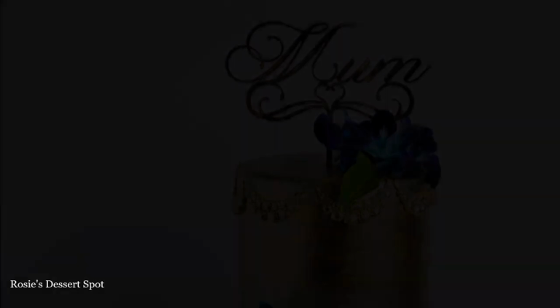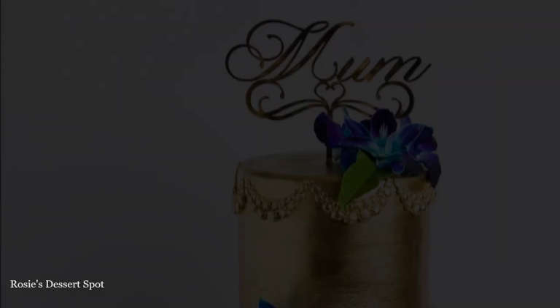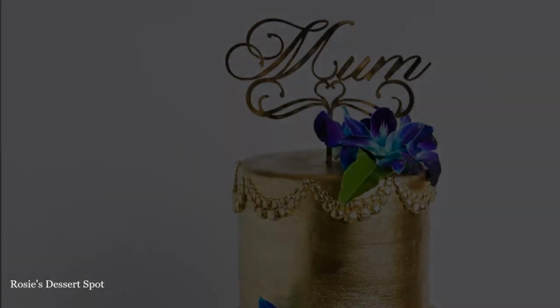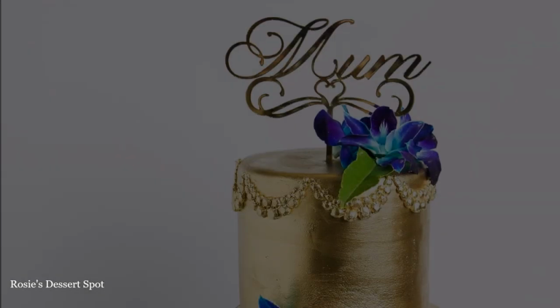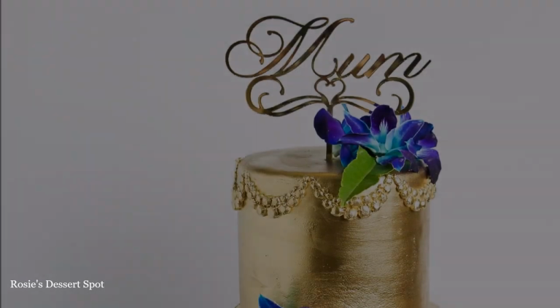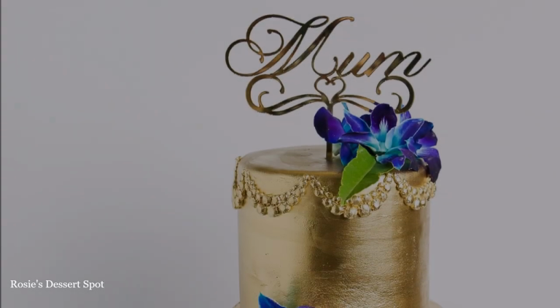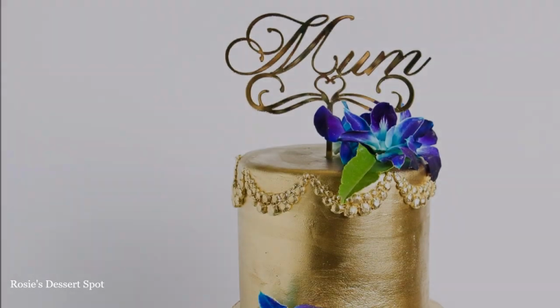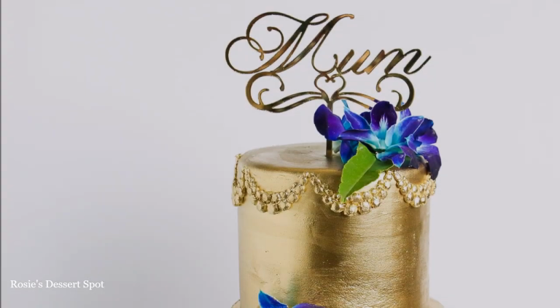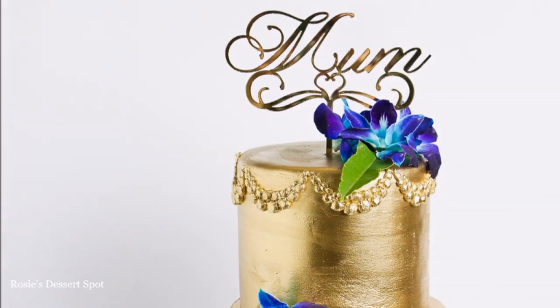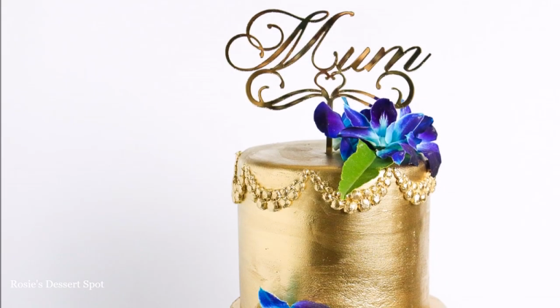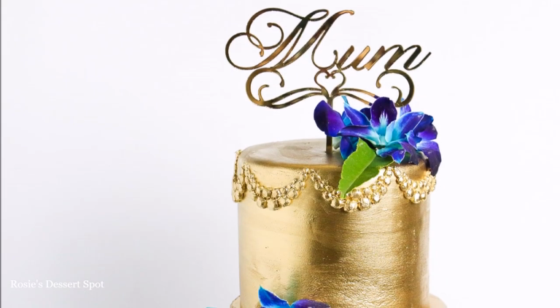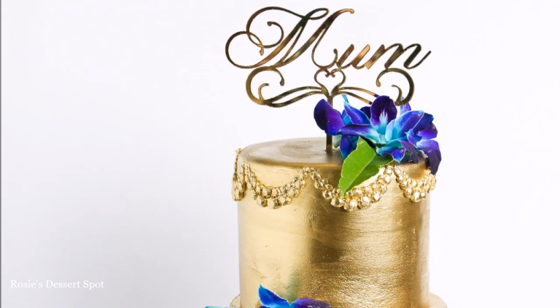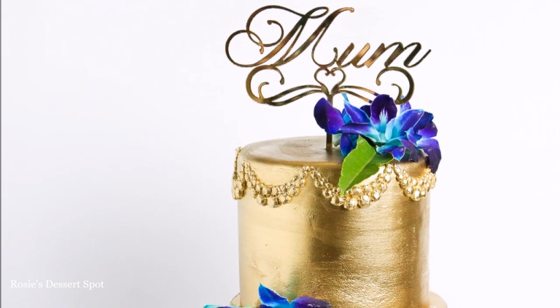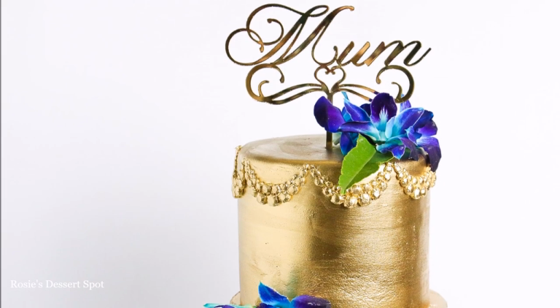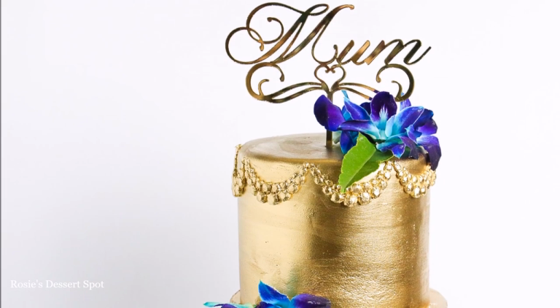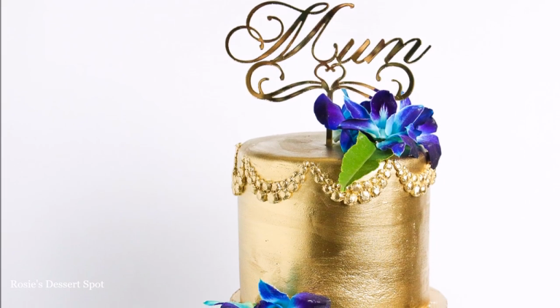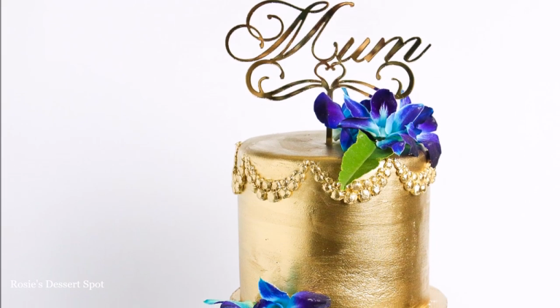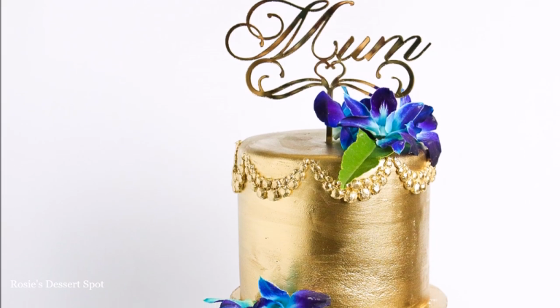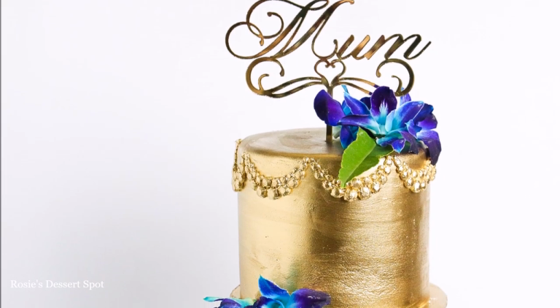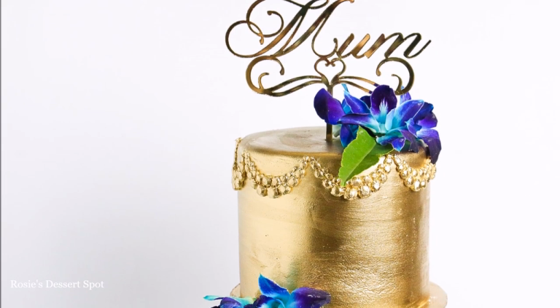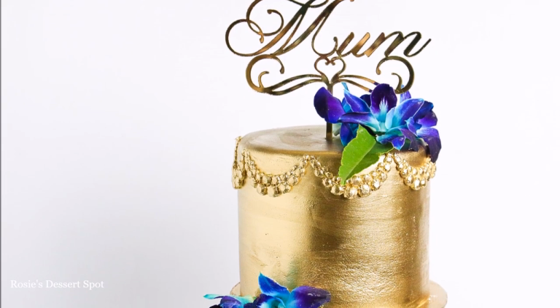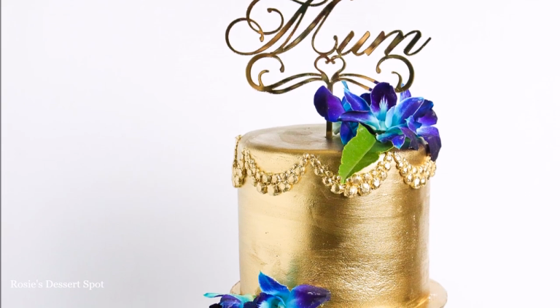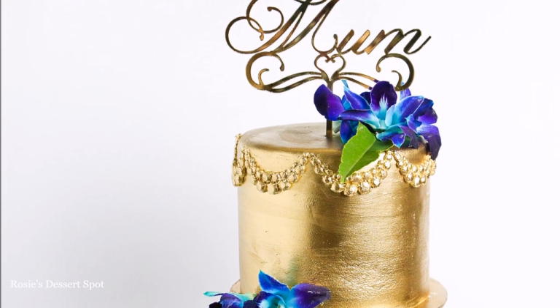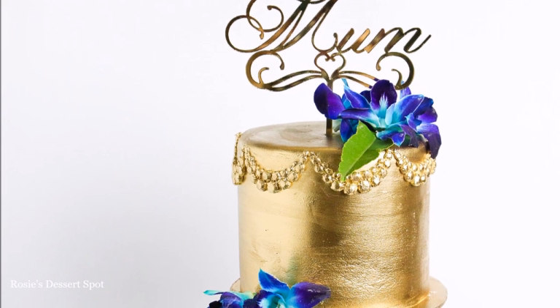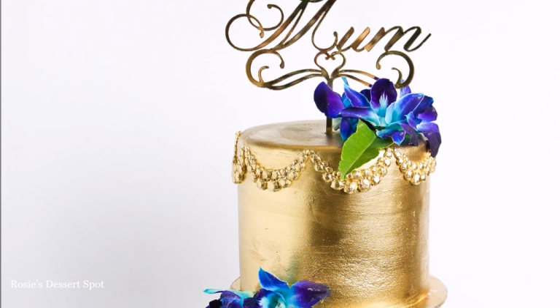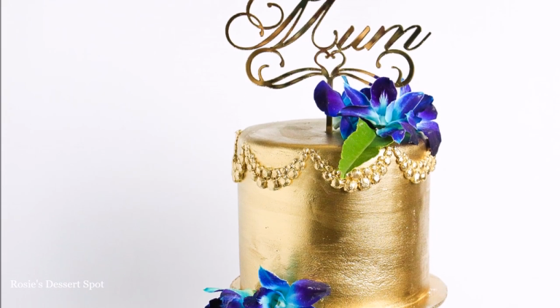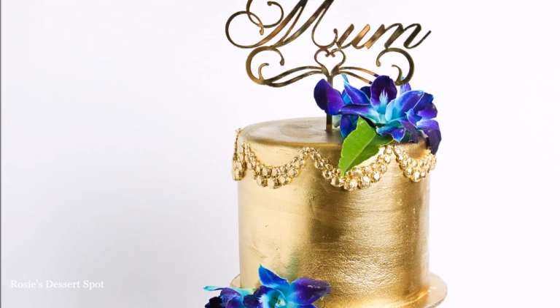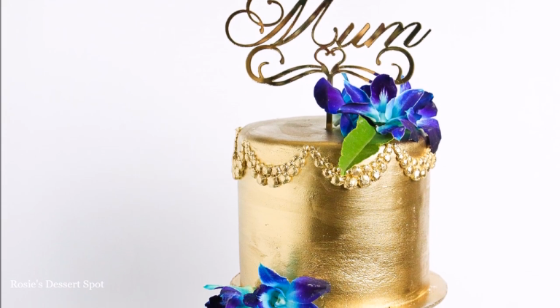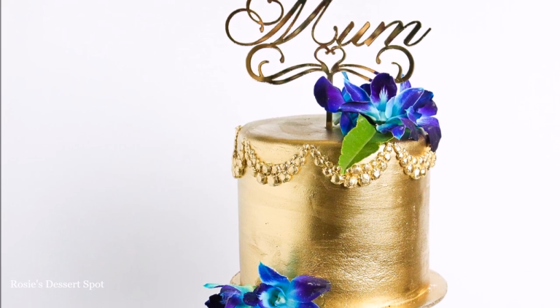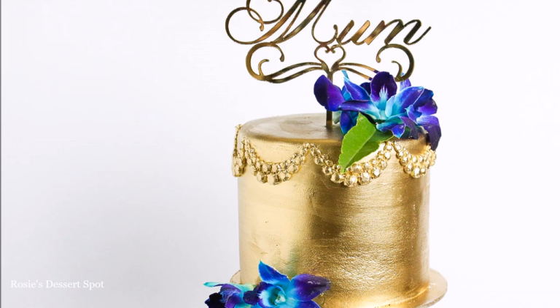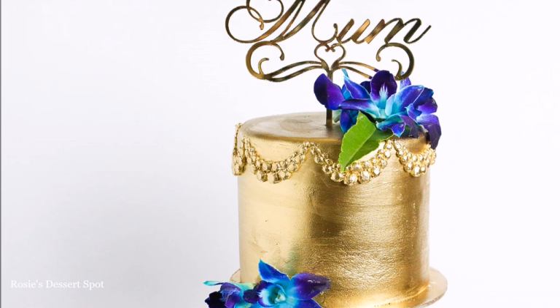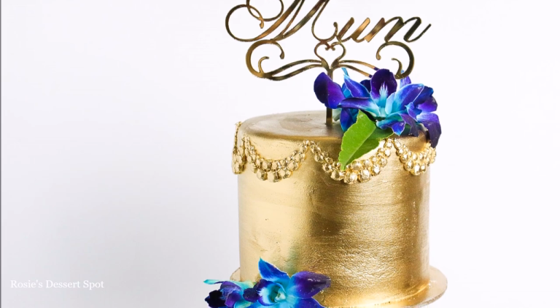Hey guys, welcome to Rosie's Dessert Spot. In this tutorial I'll be teaching you how to make this gold Mother's Day cake.